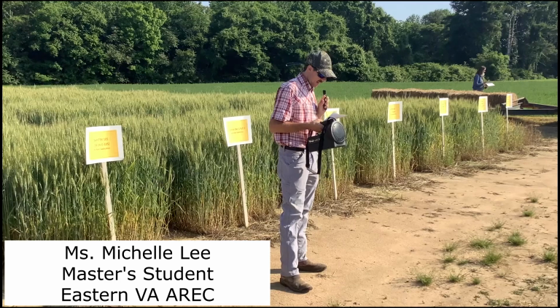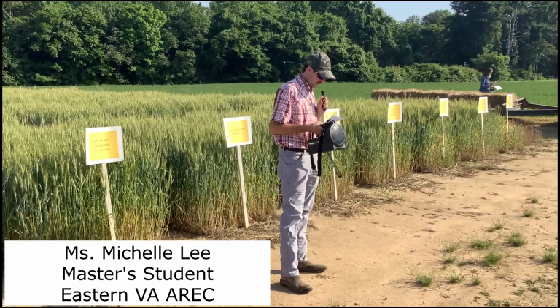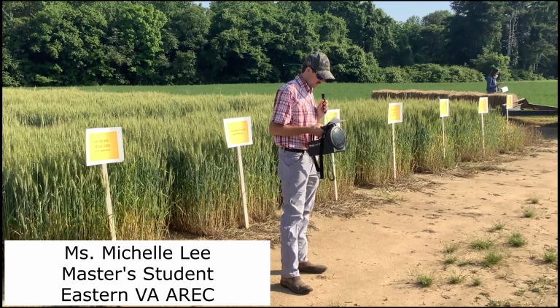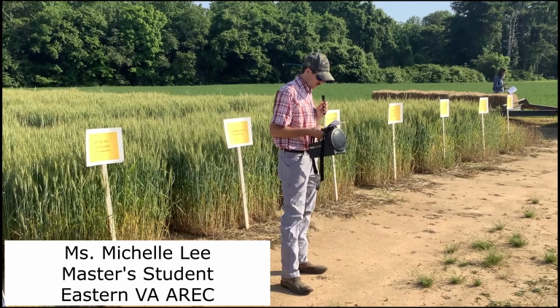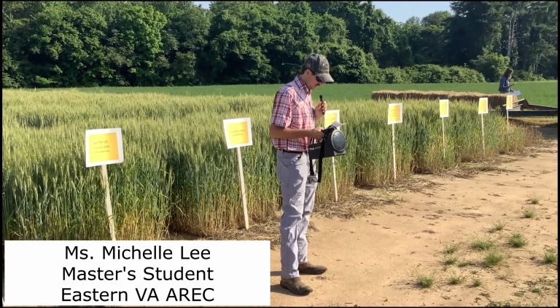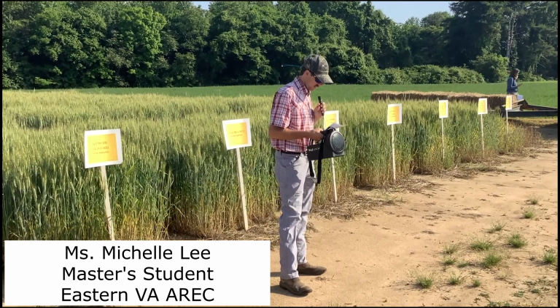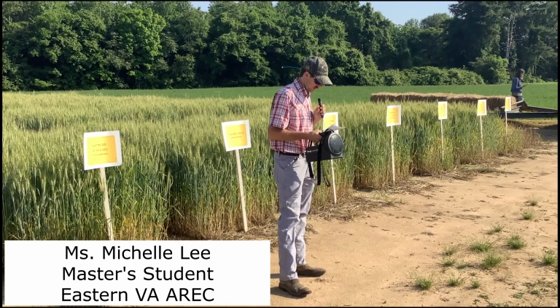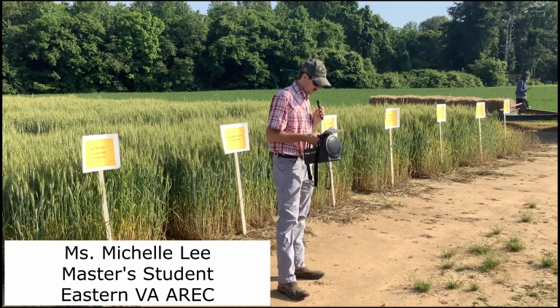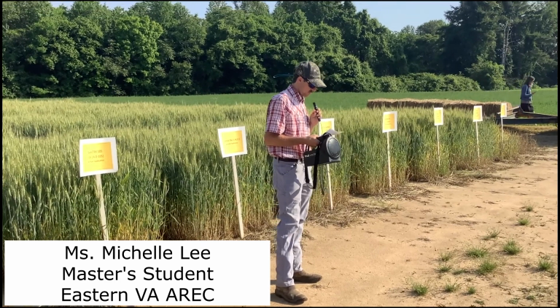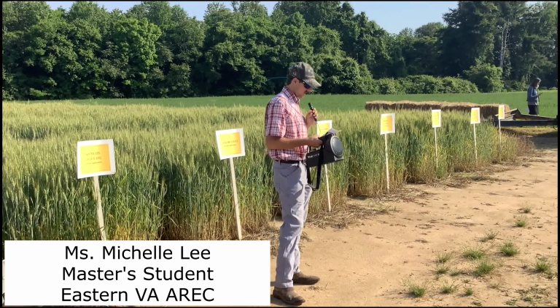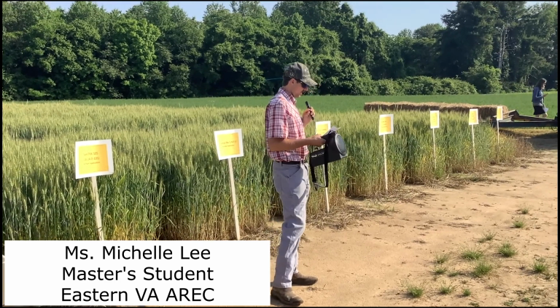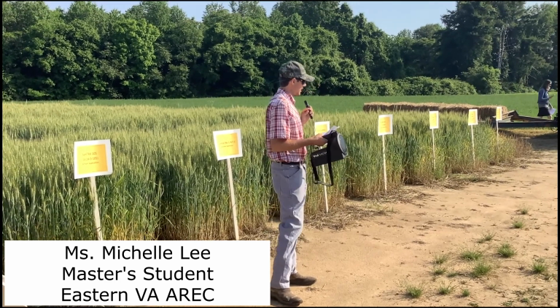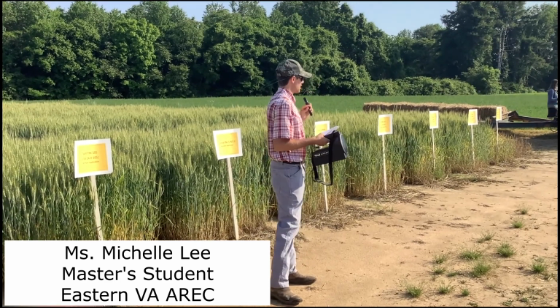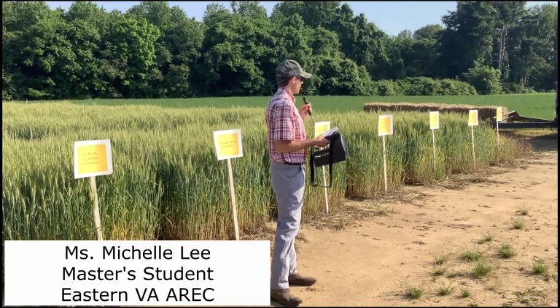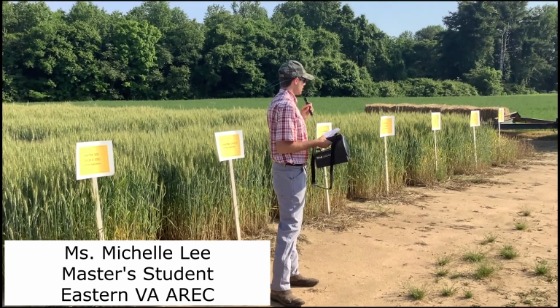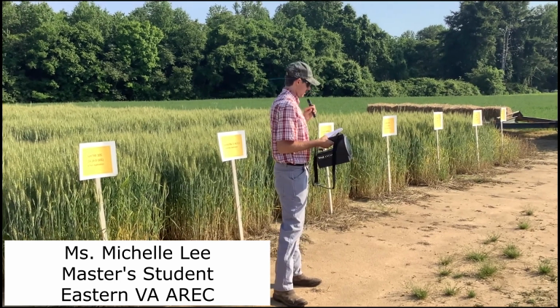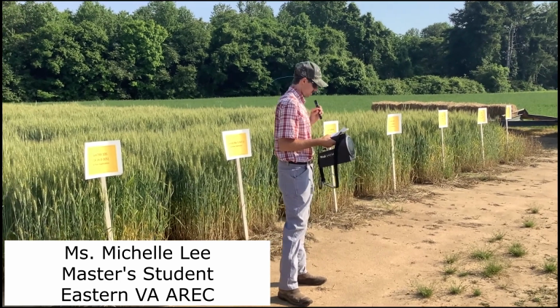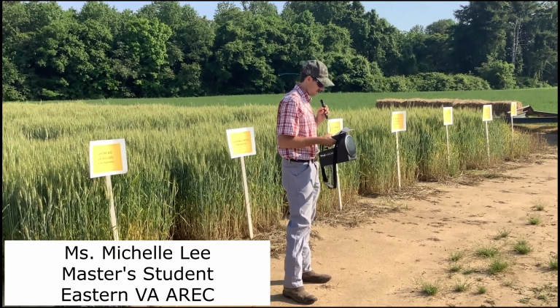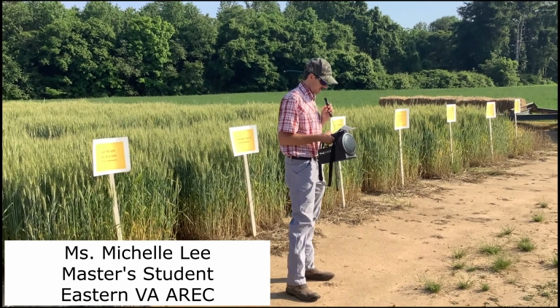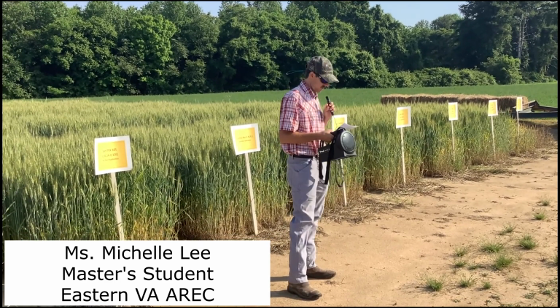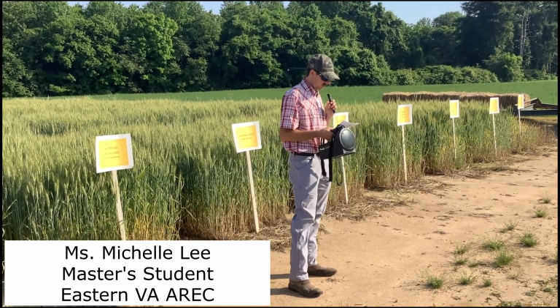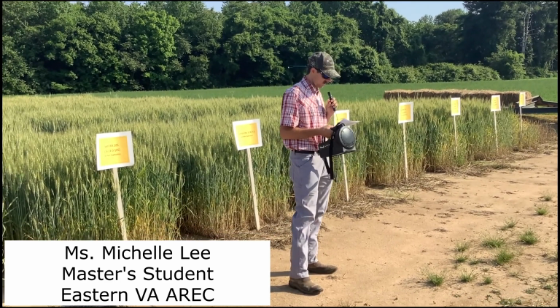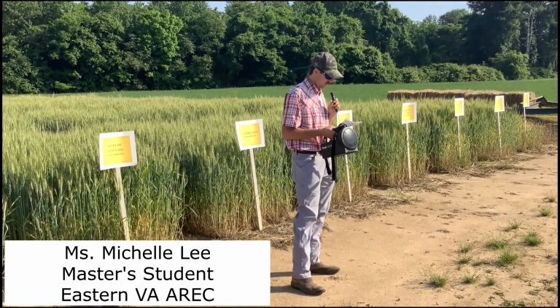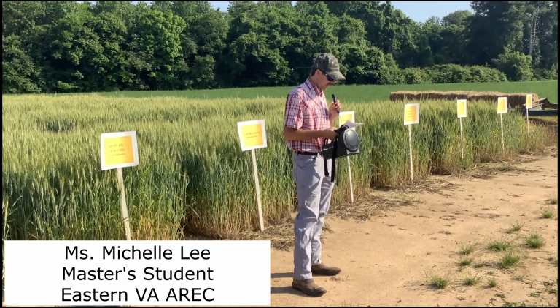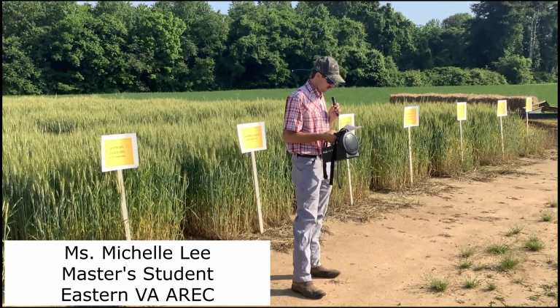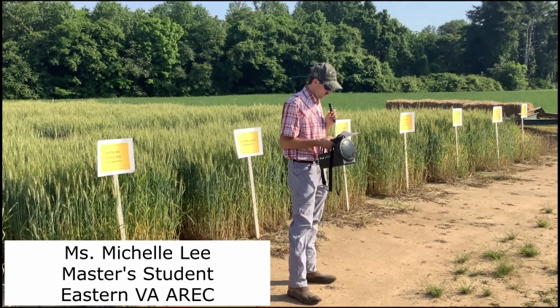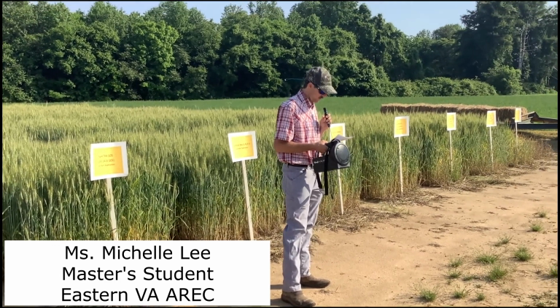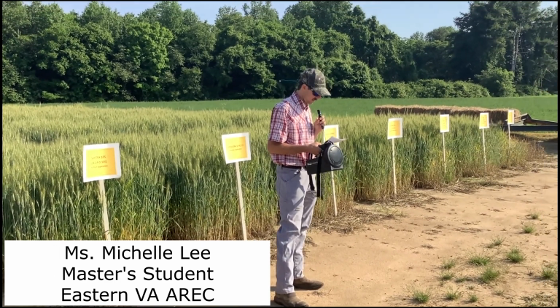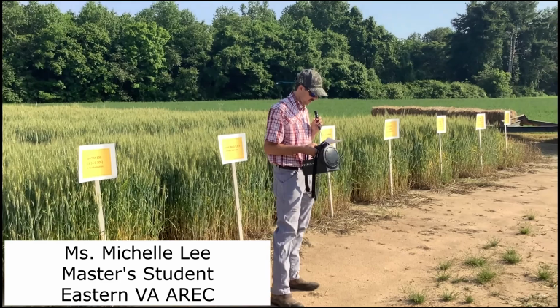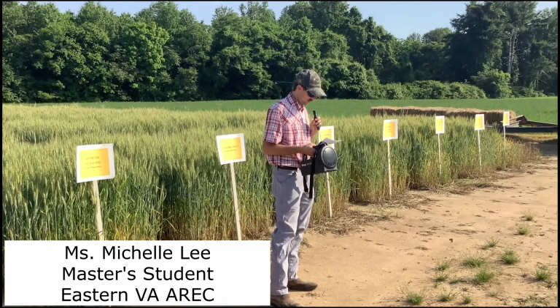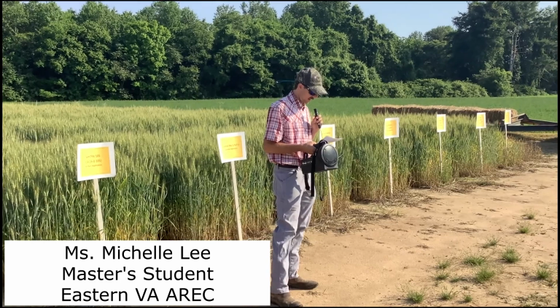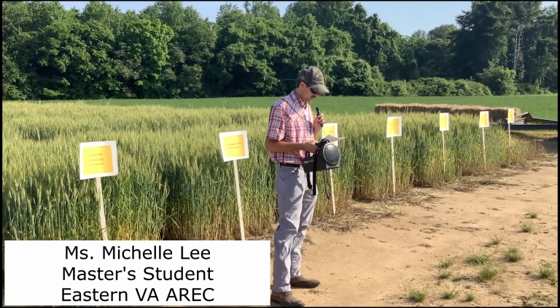The topic this morning is Michelle Lee. She's a master's student and she's going to talk about new wheat fertility products.